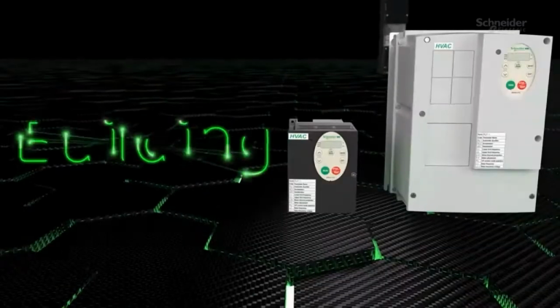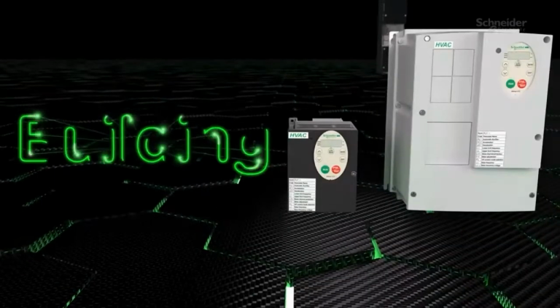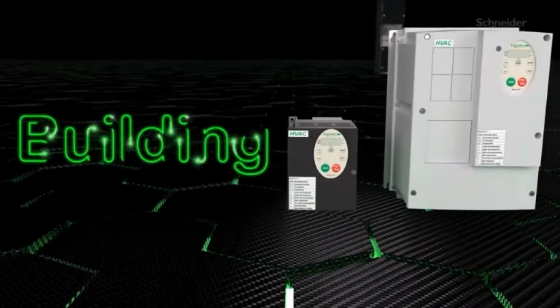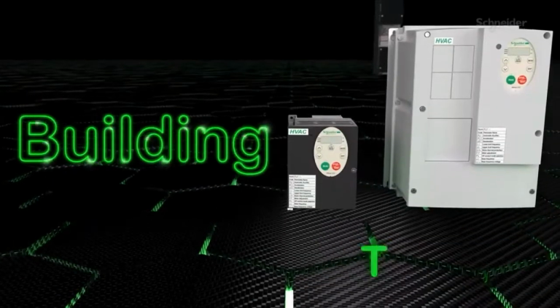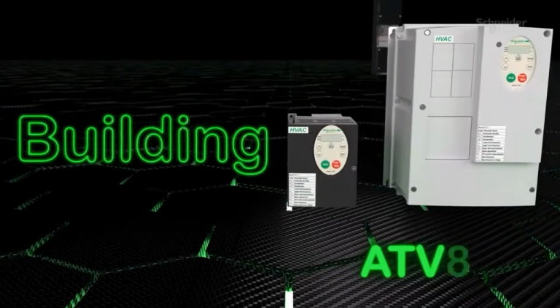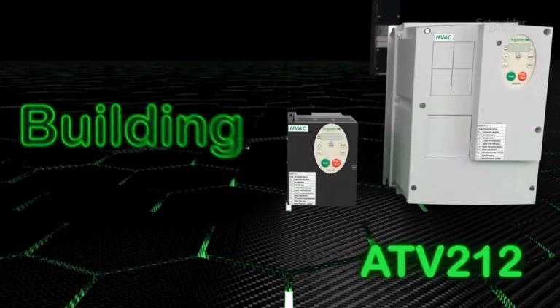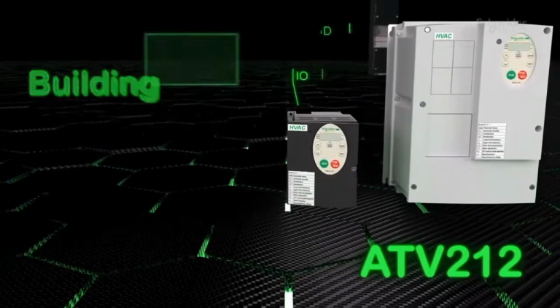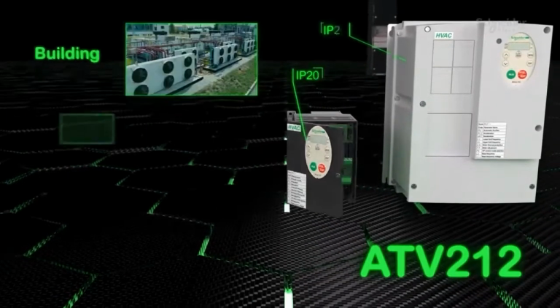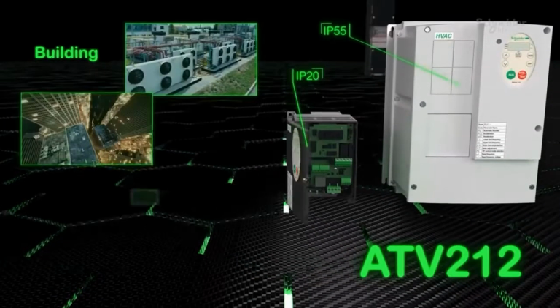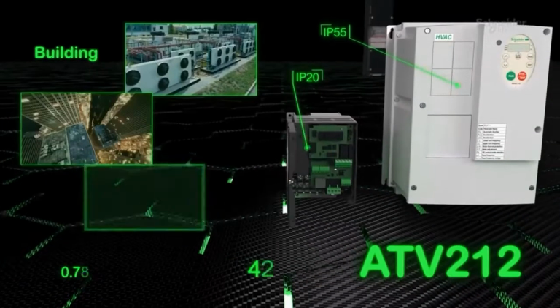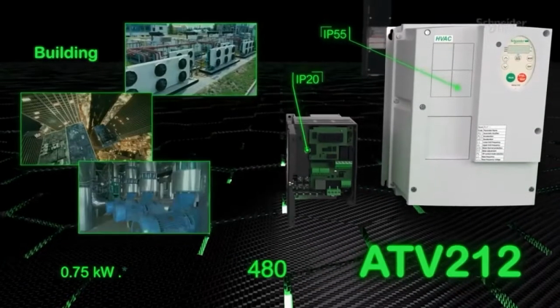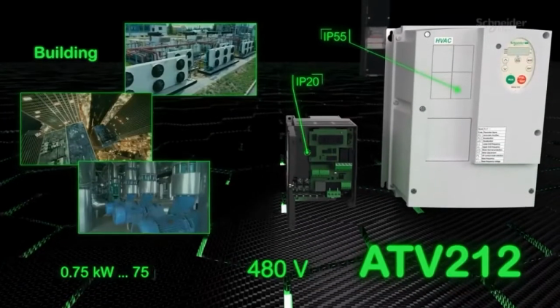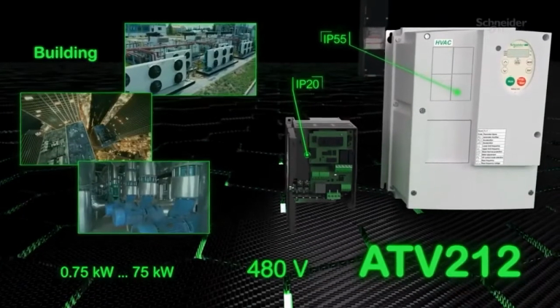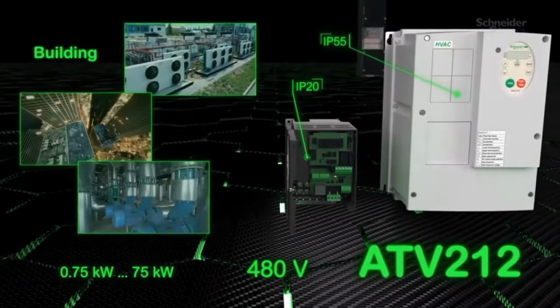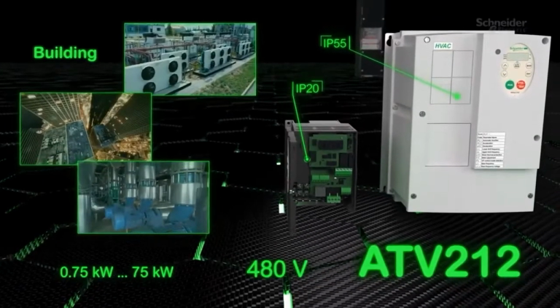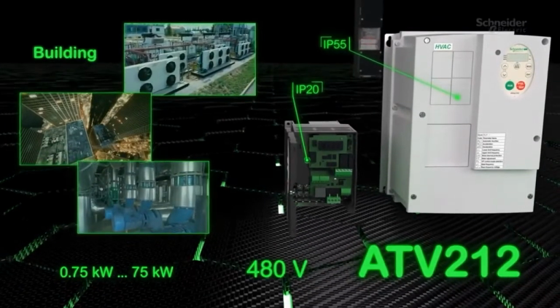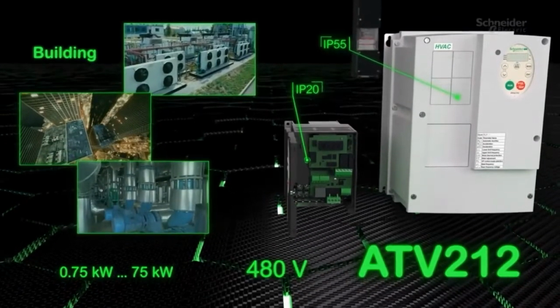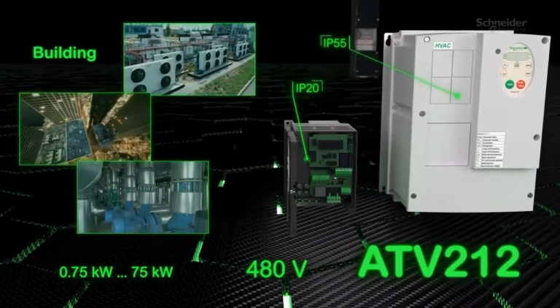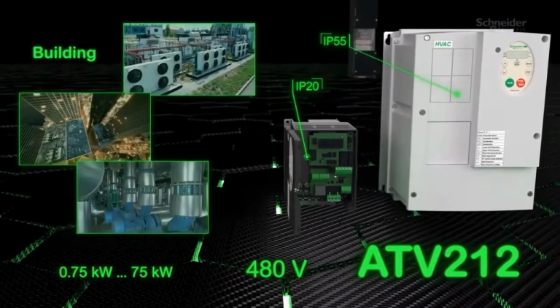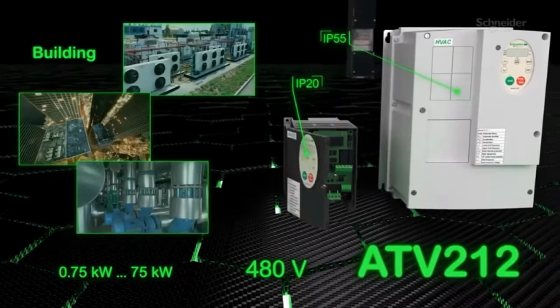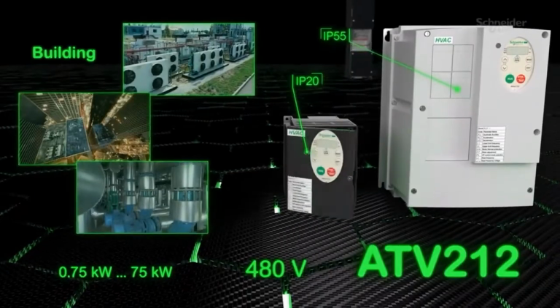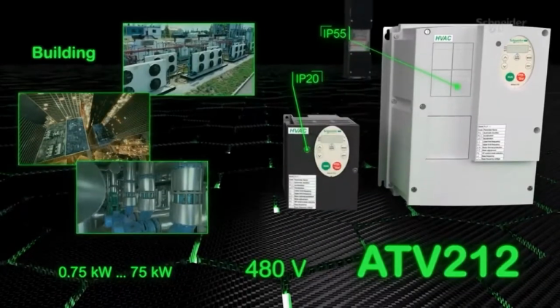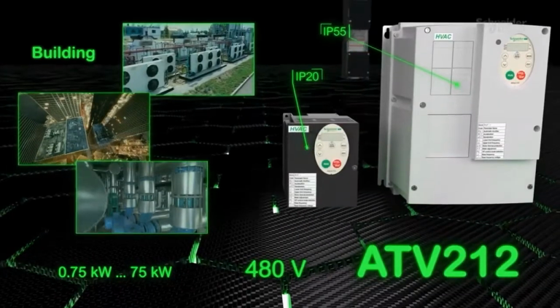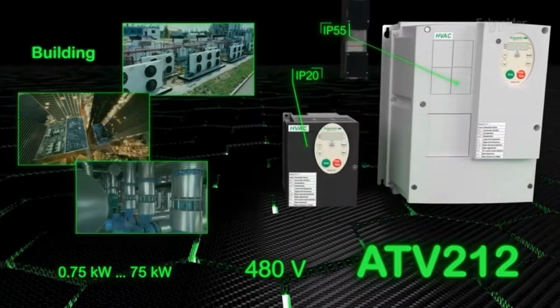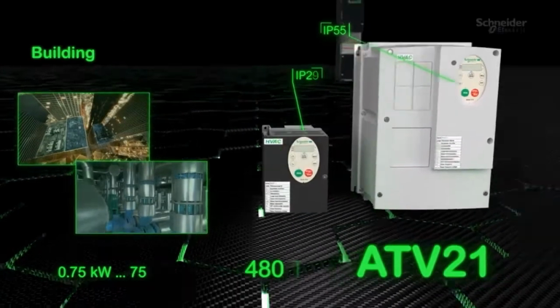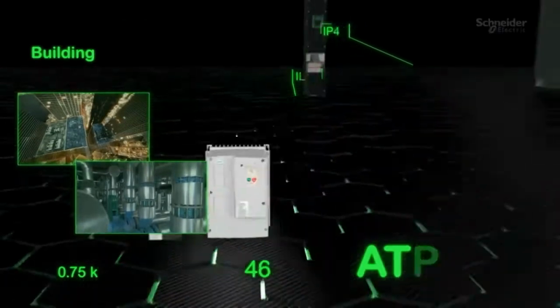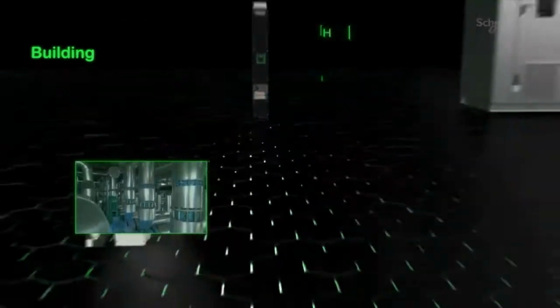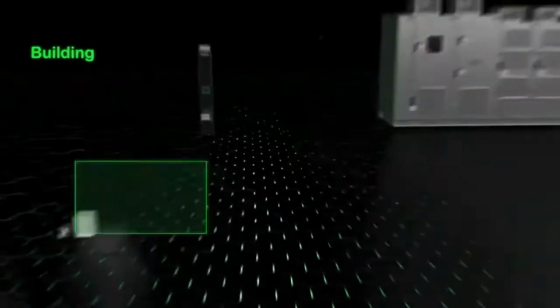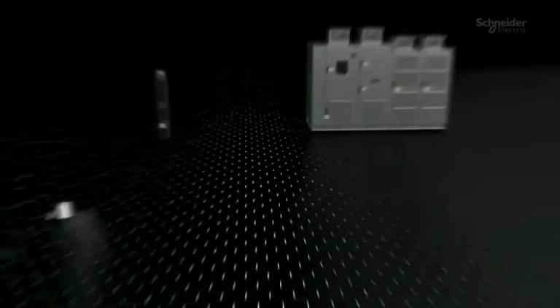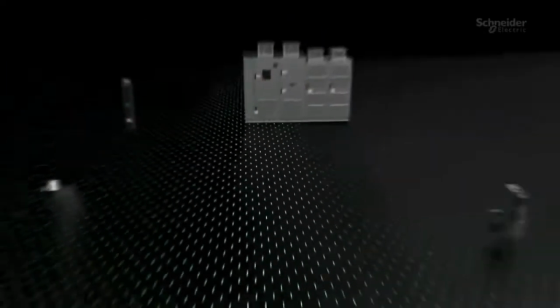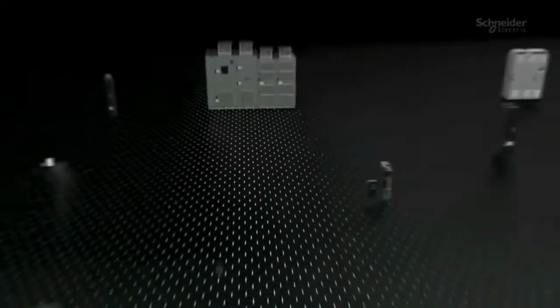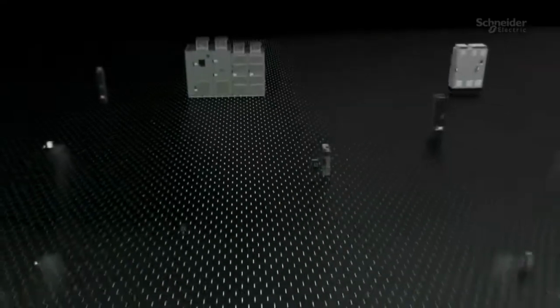Altivar building drives are compact and connected devices designed specifically for HVAC and pumping applications.